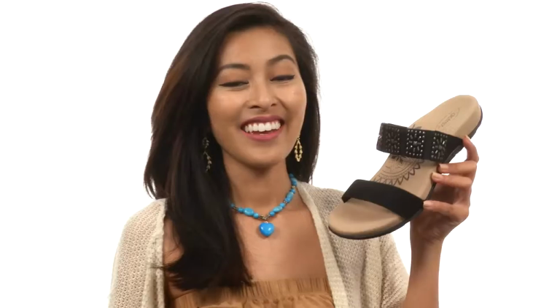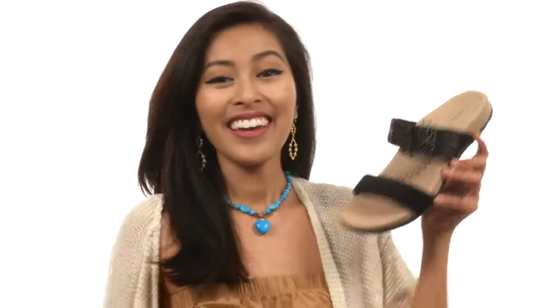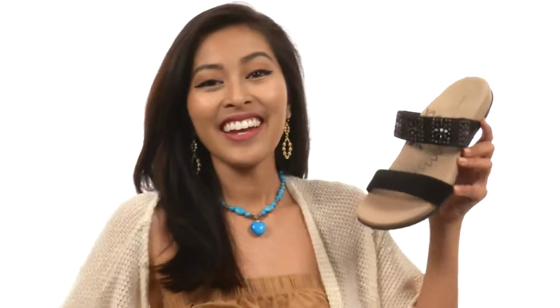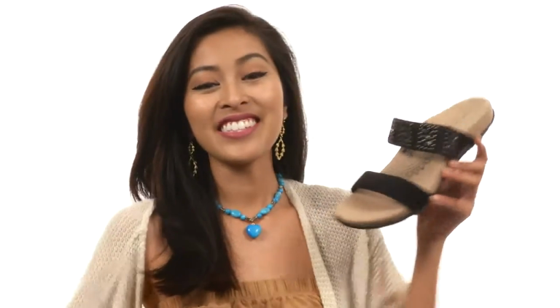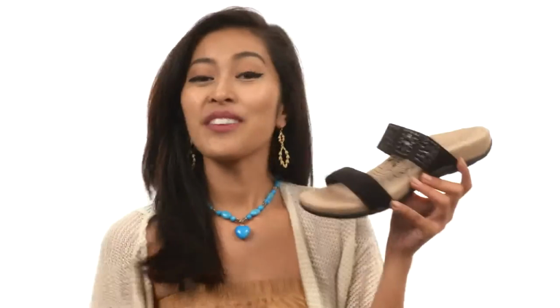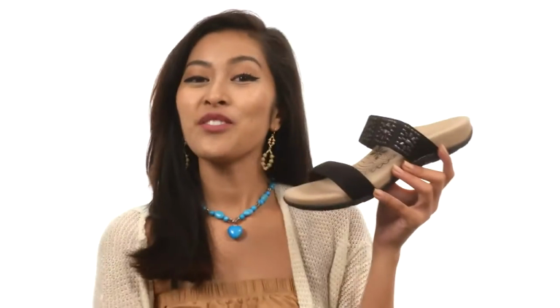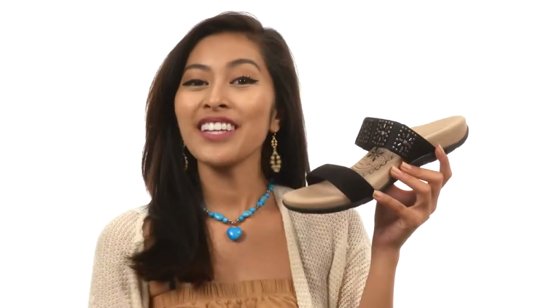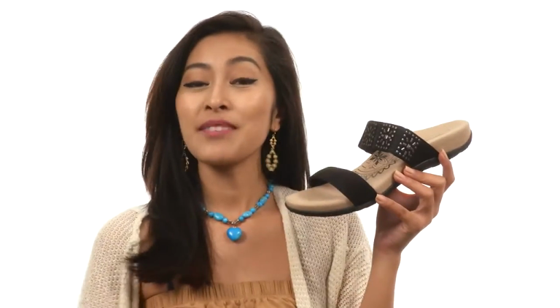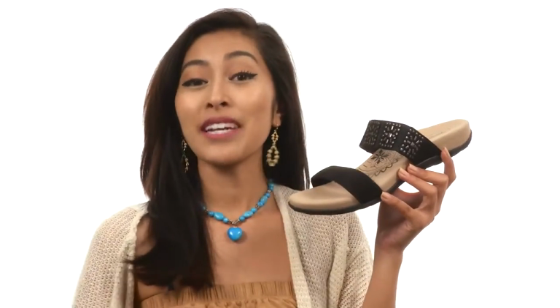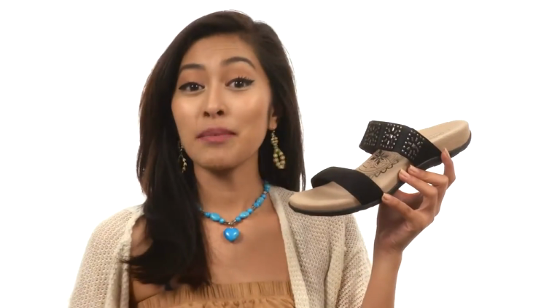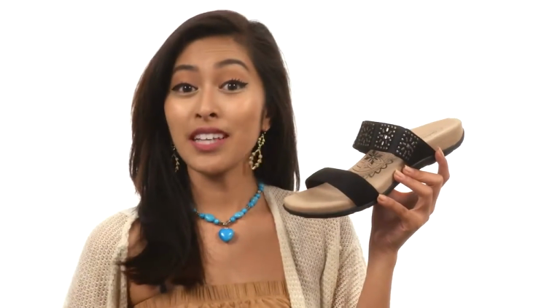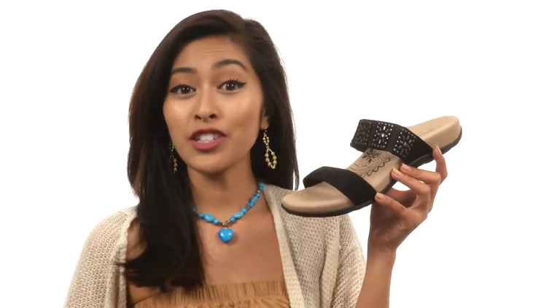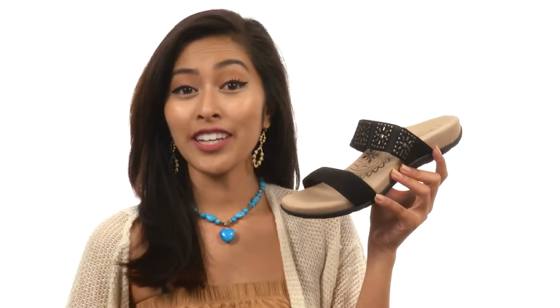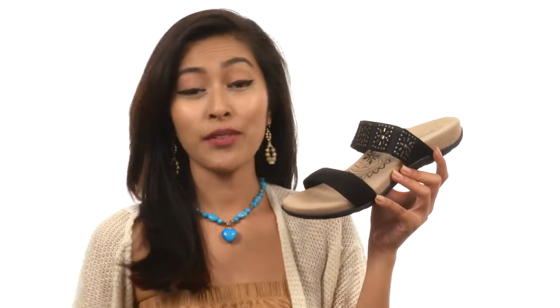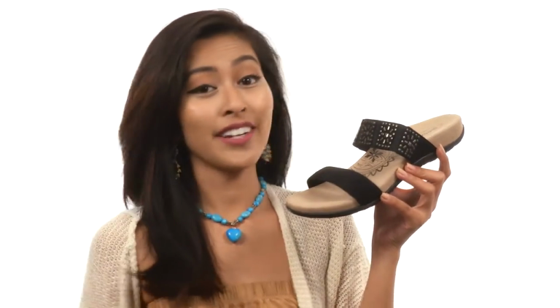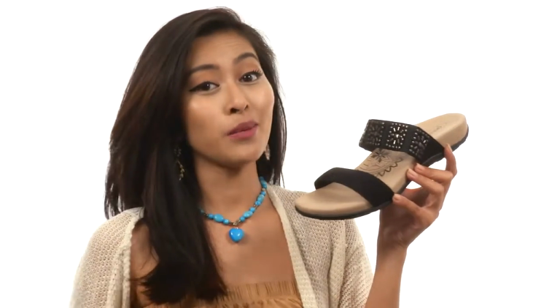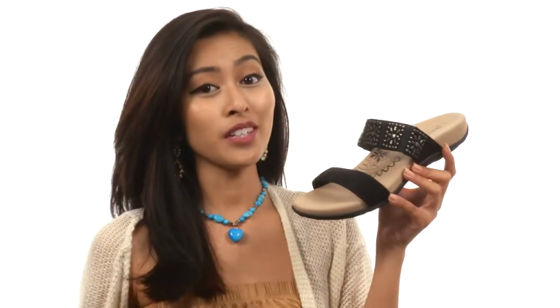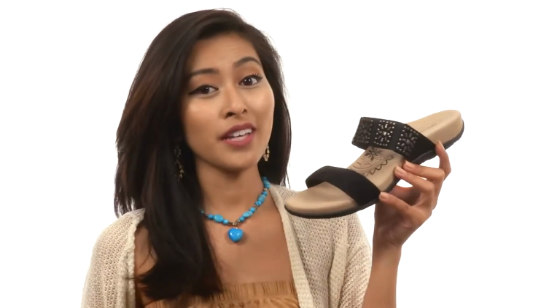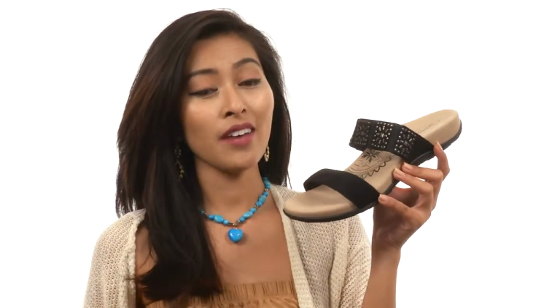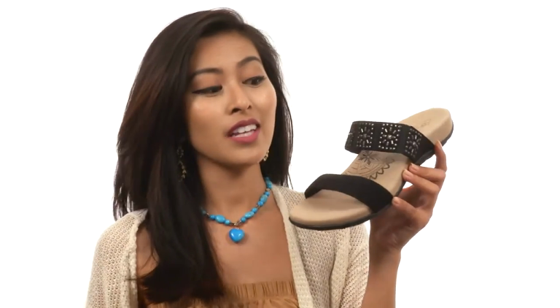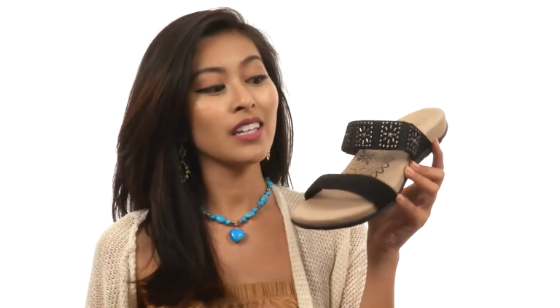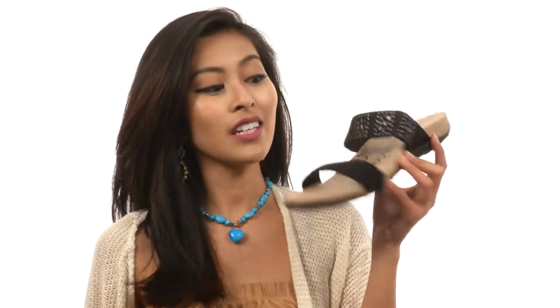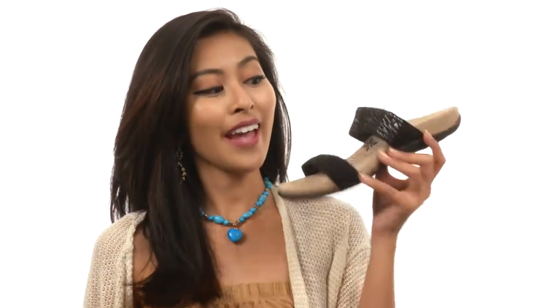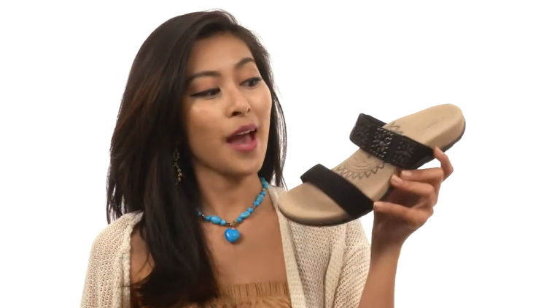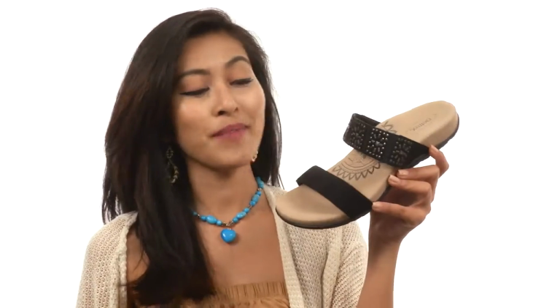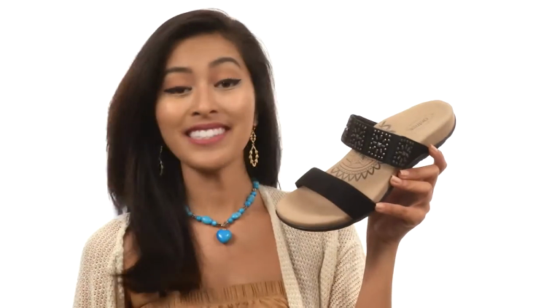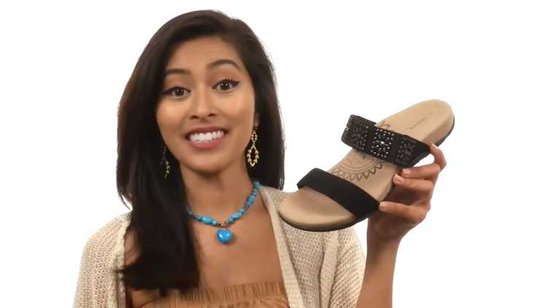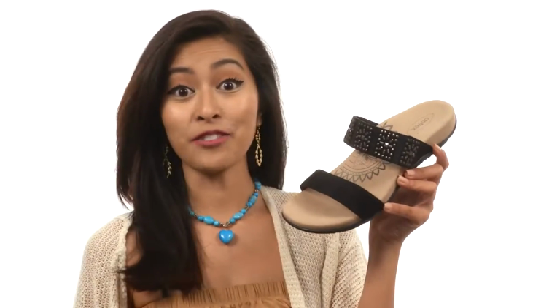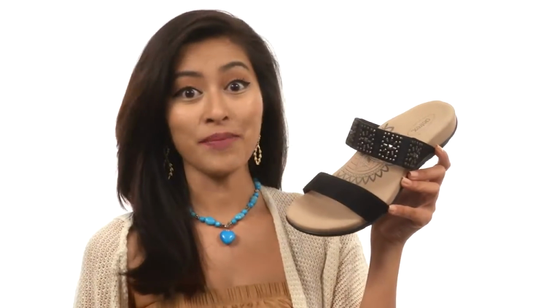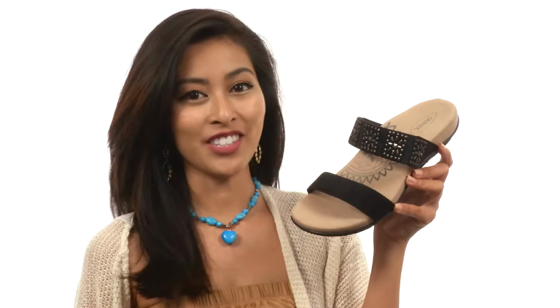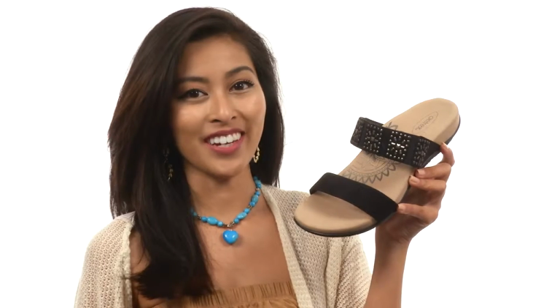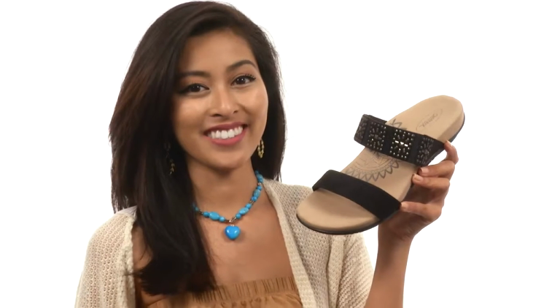Hey, how's it going friends? My name is Sunshine and right now we're going to be having a little look at Macy from Atrex.